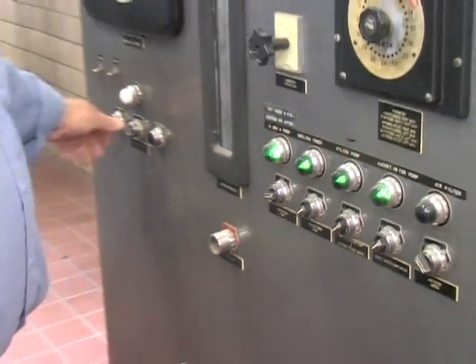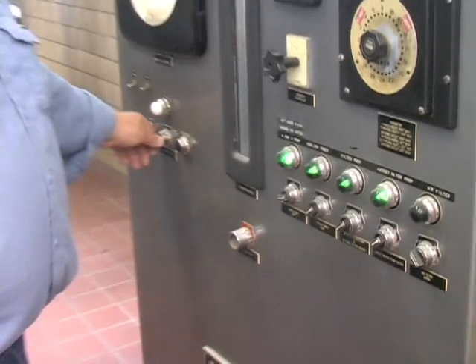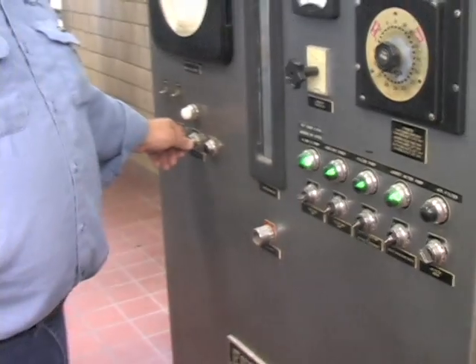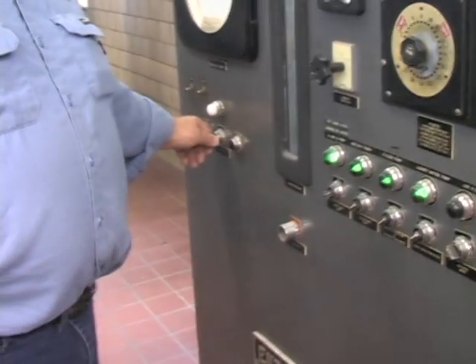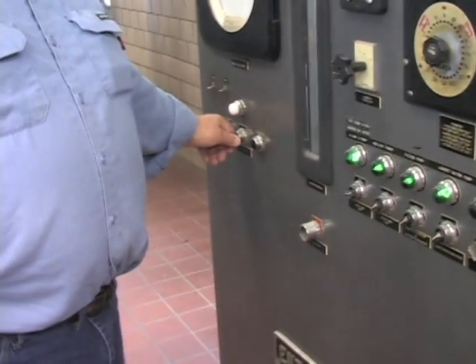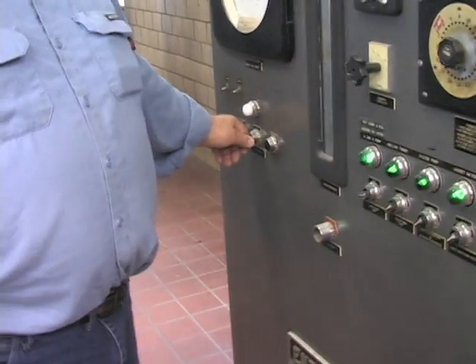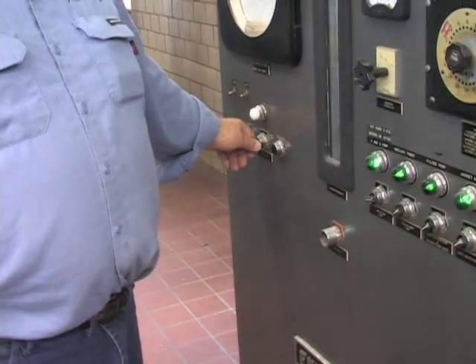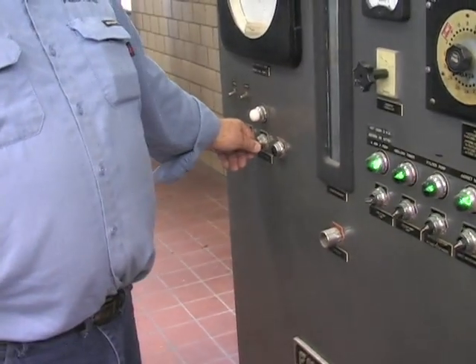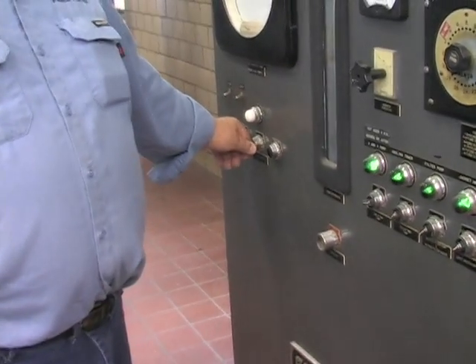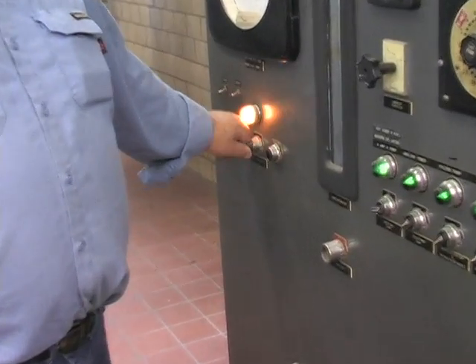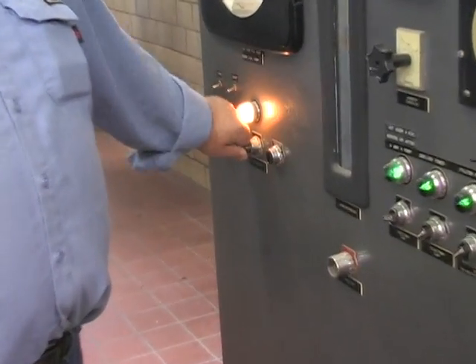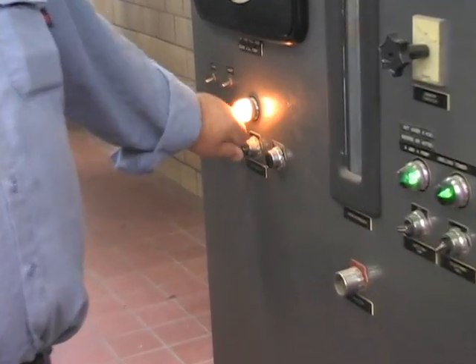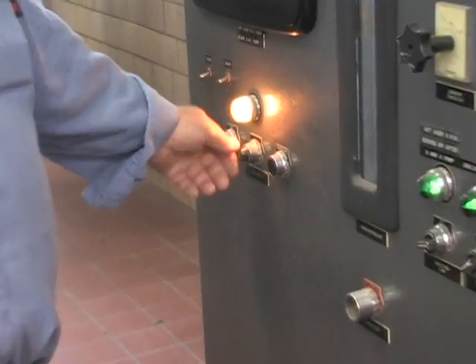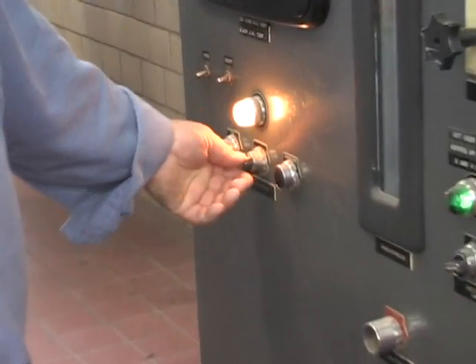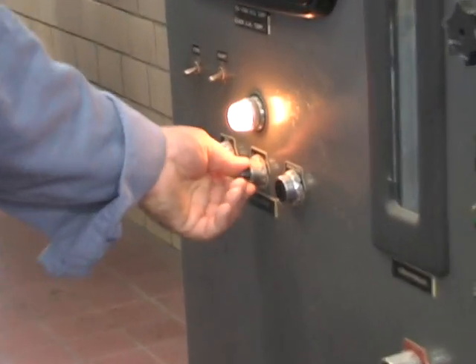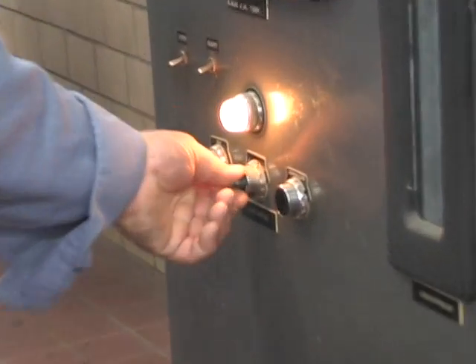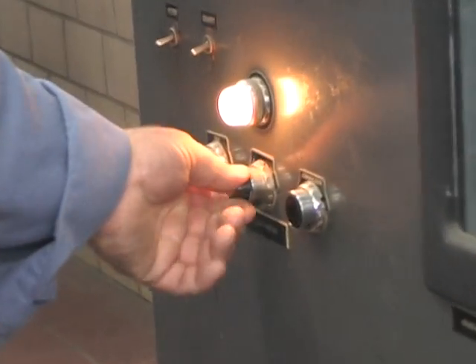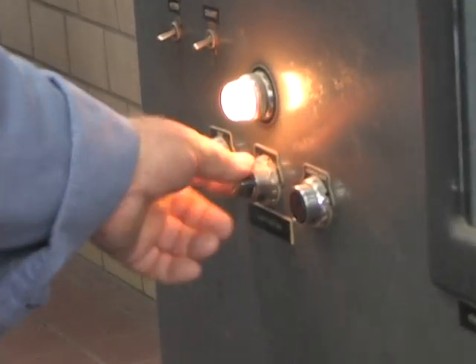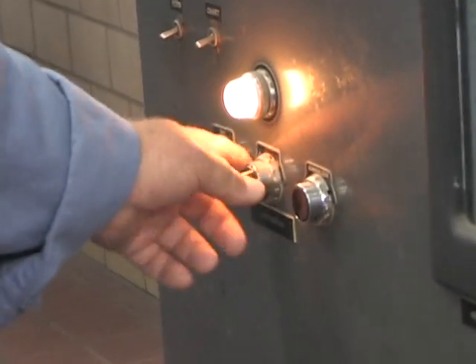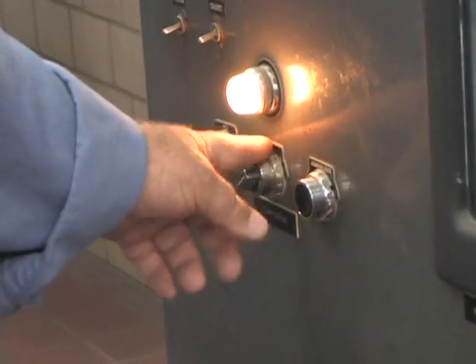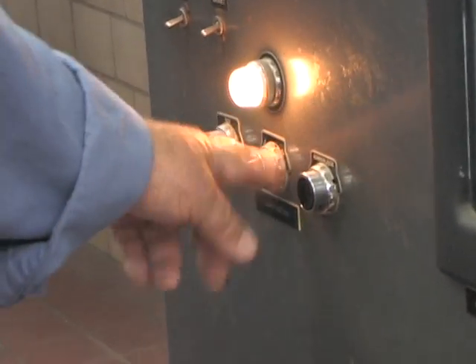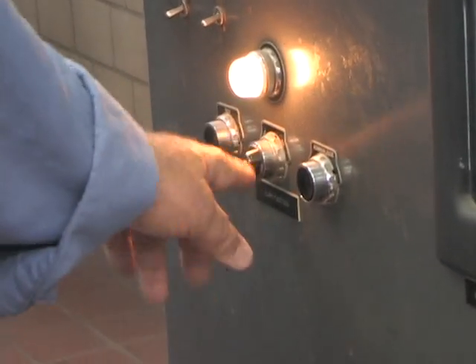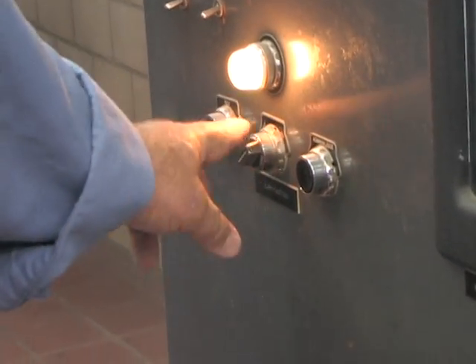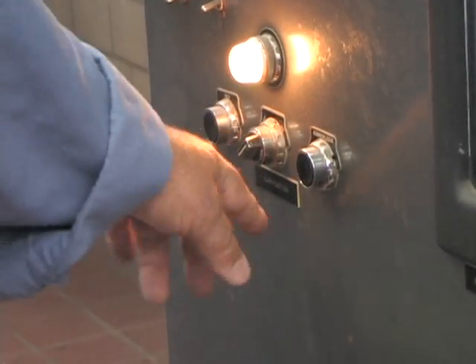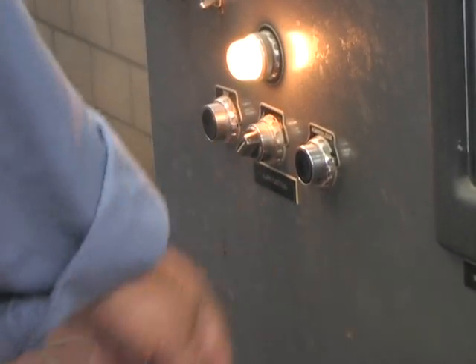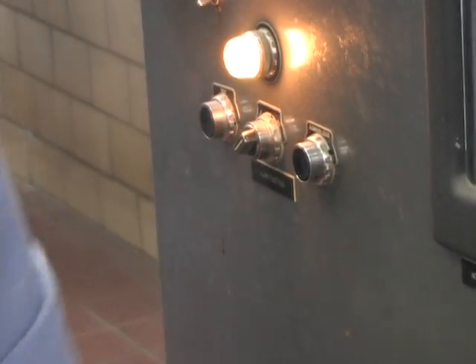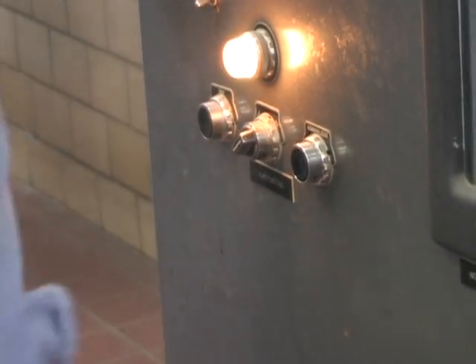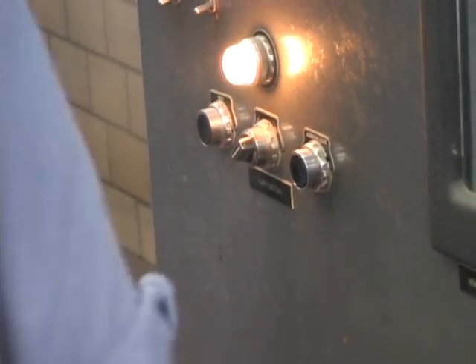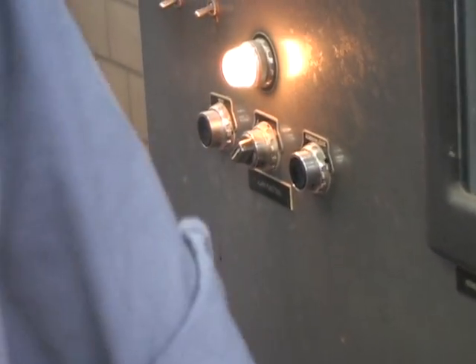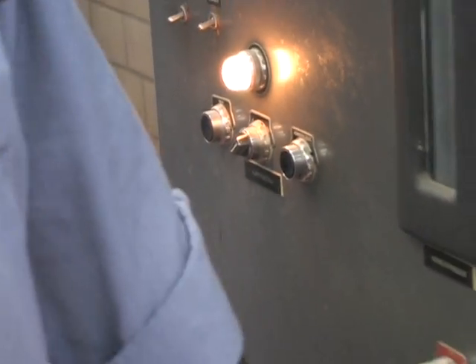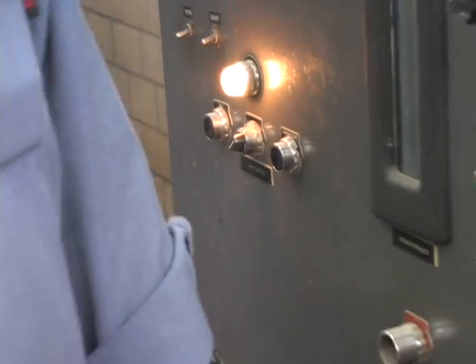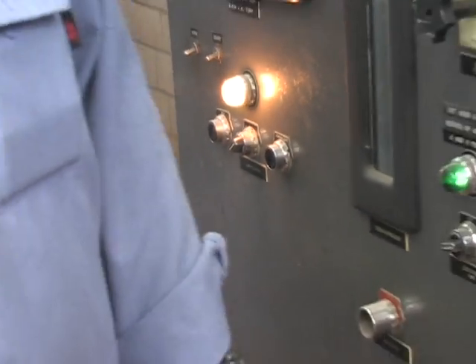This is a master switch. Without that switch on, the engine will not start.